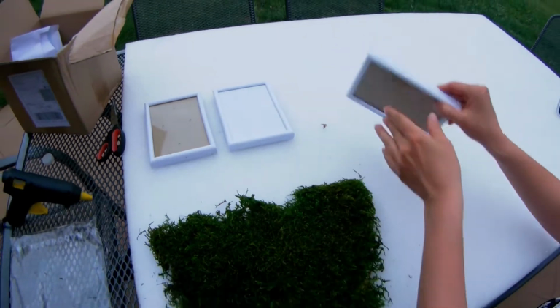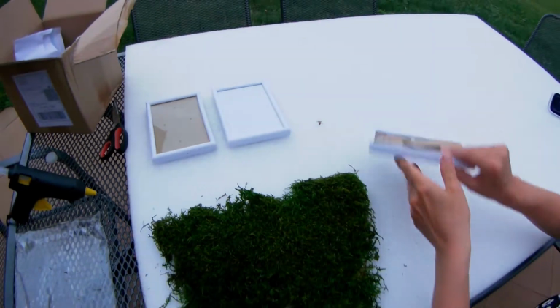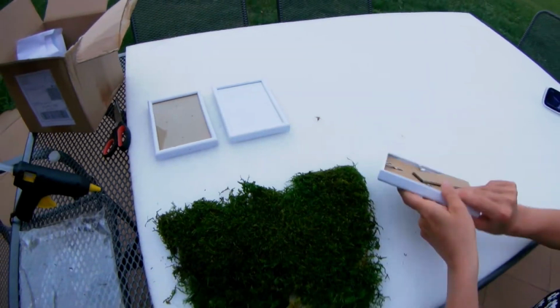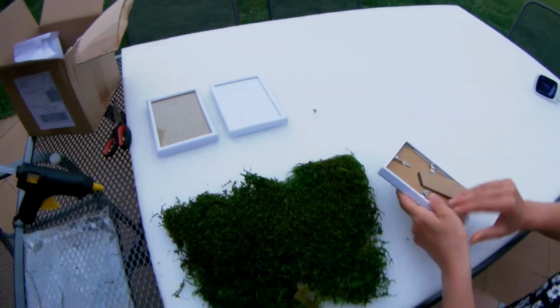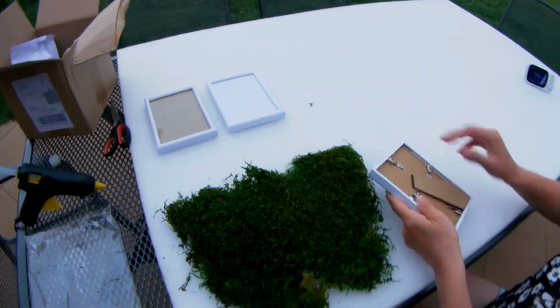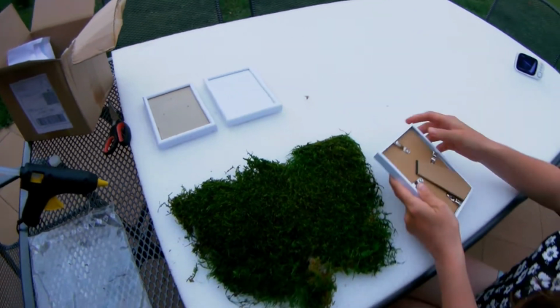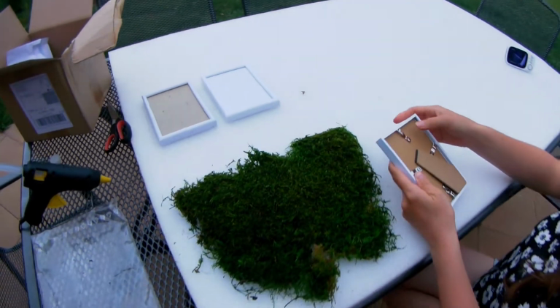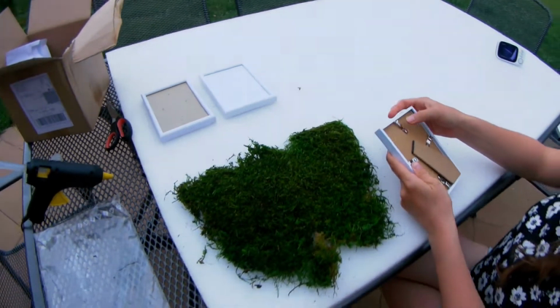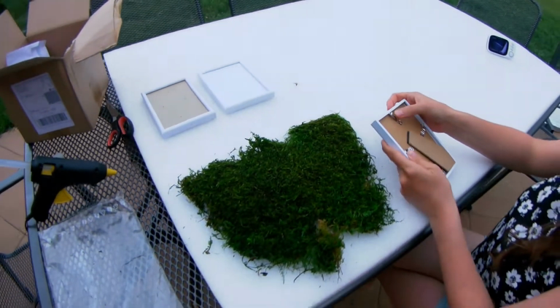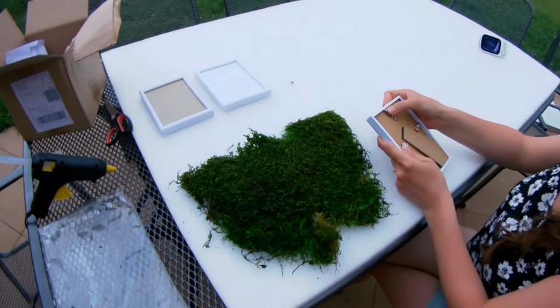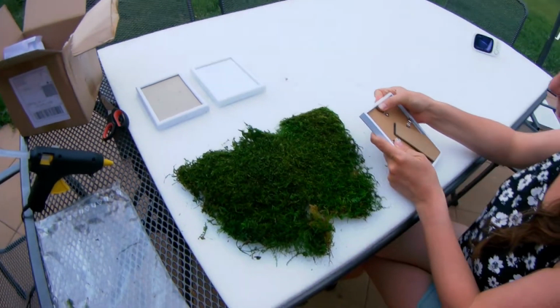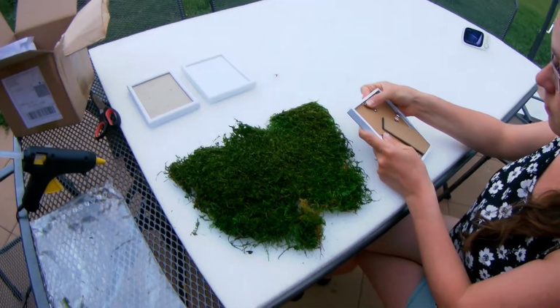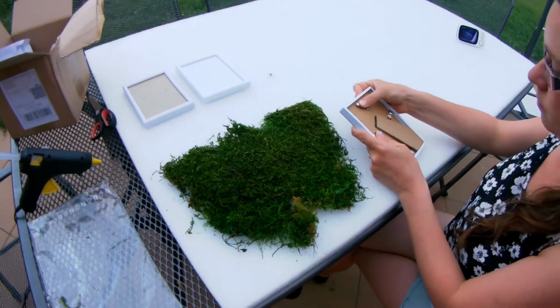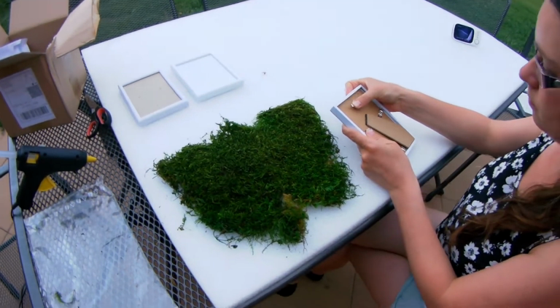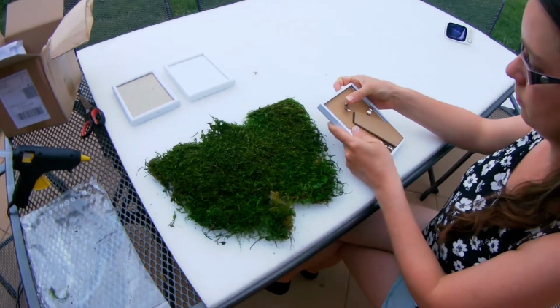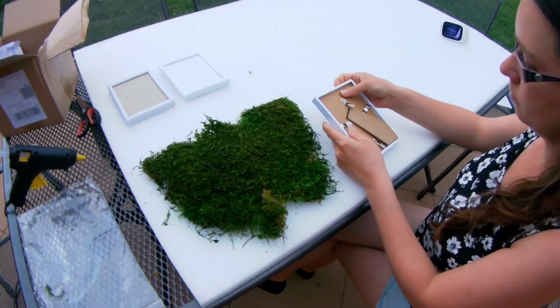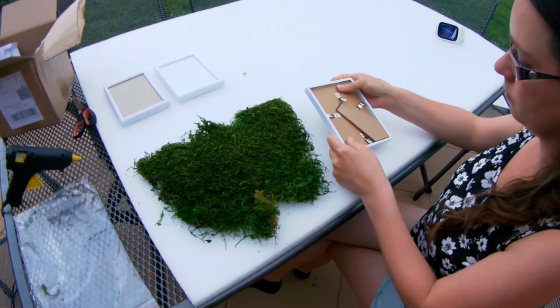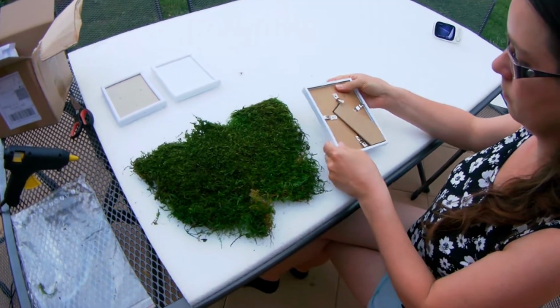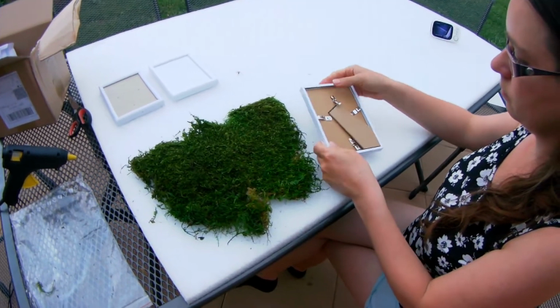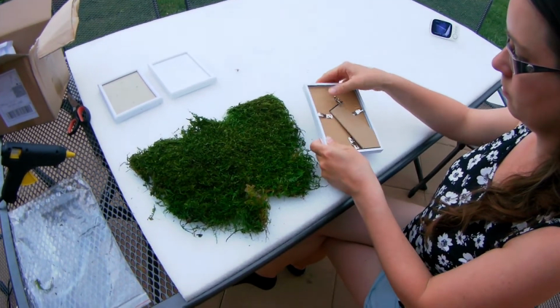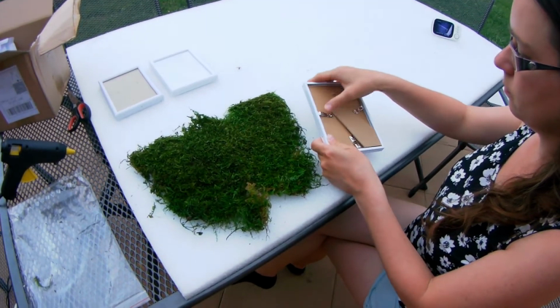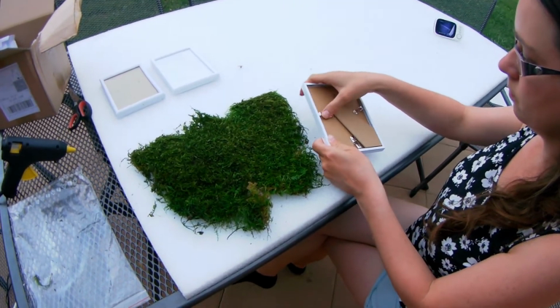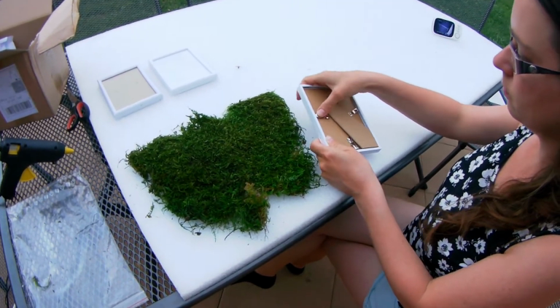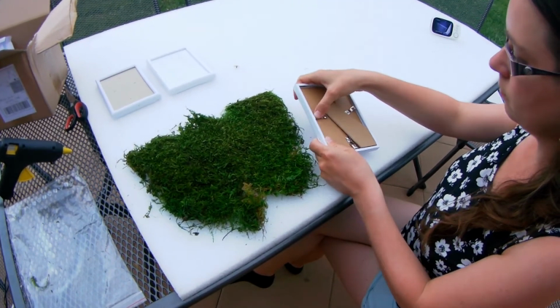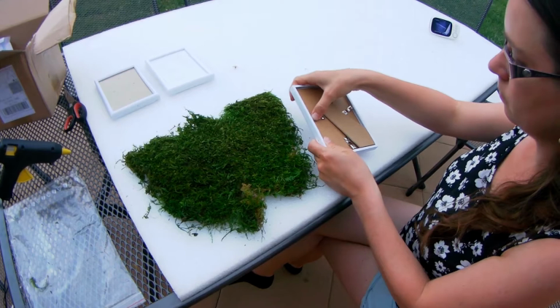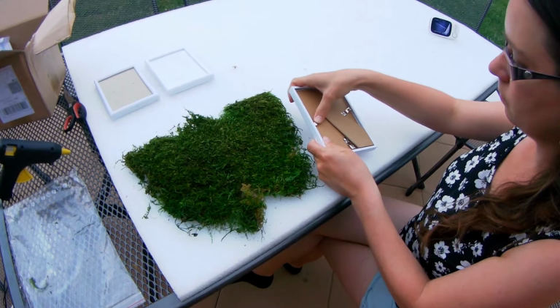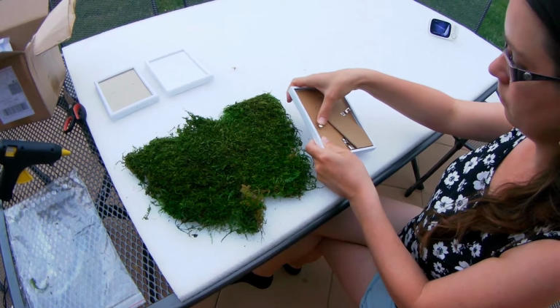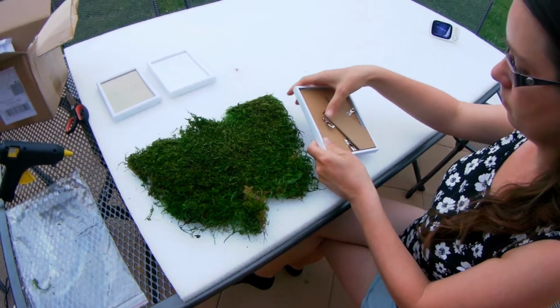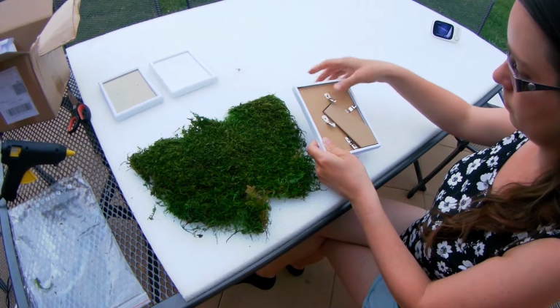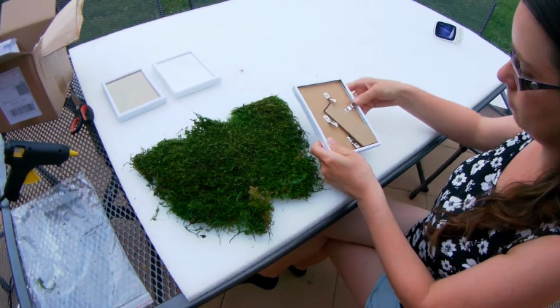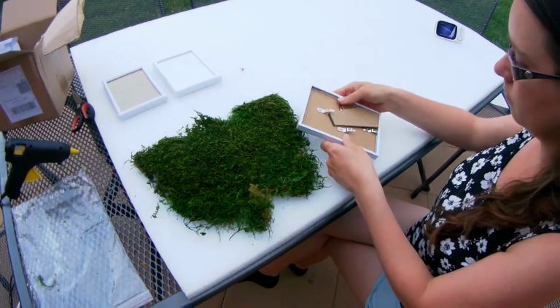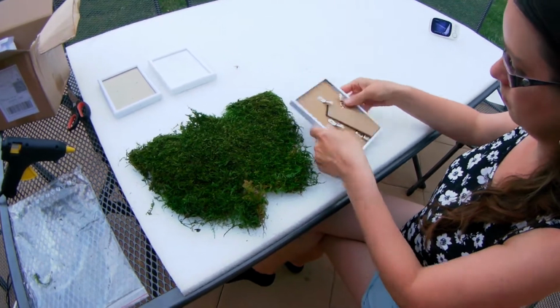We also got these cheap frames and now I am going to throw away this front glass.